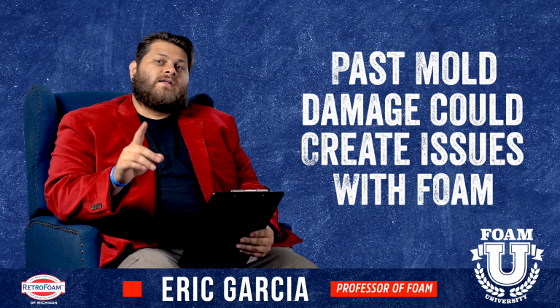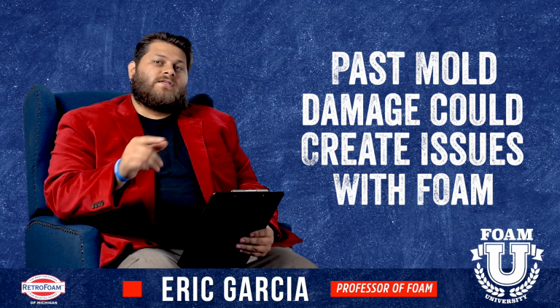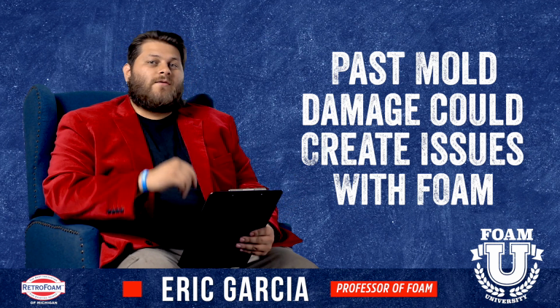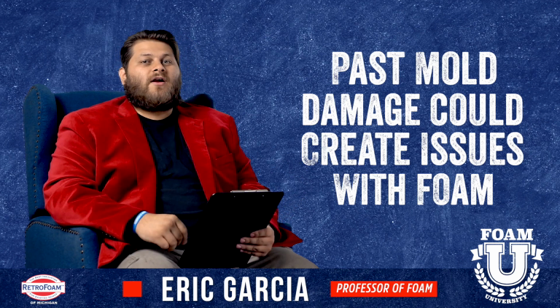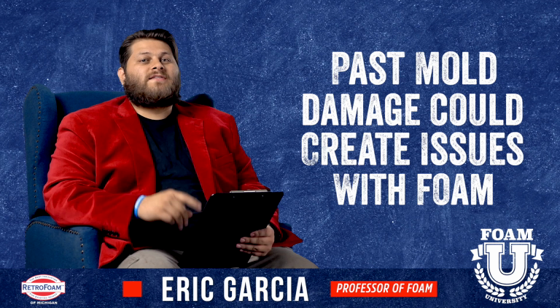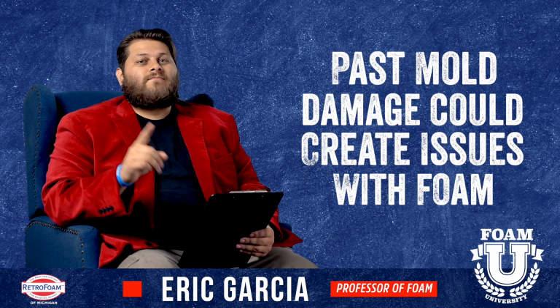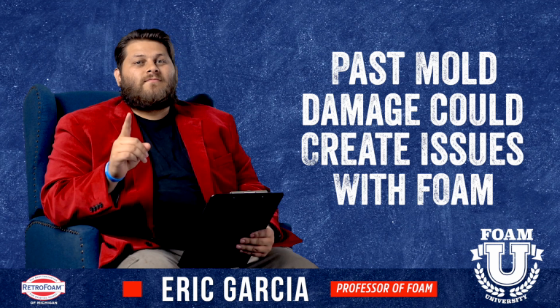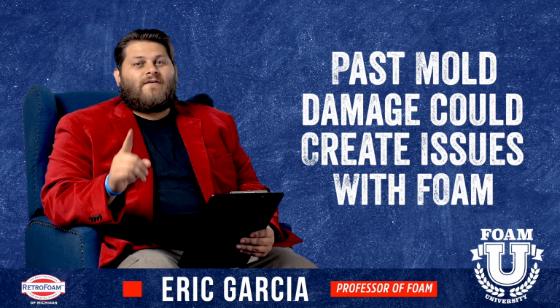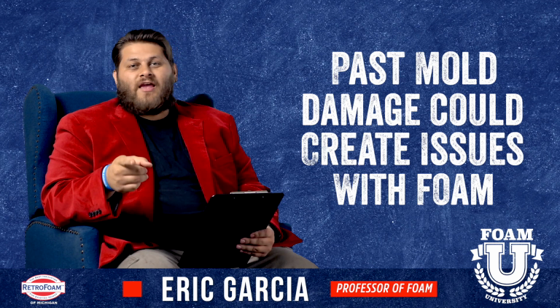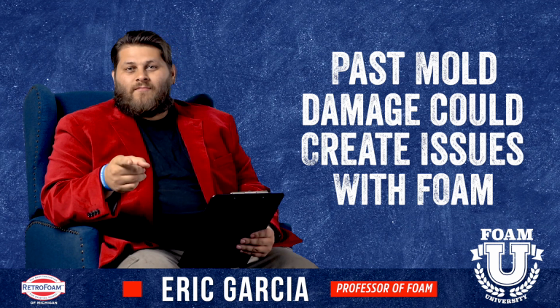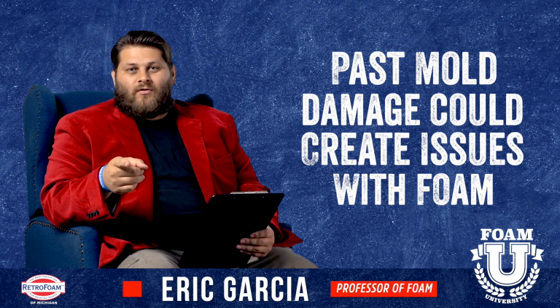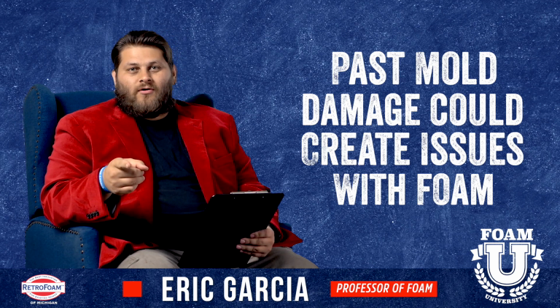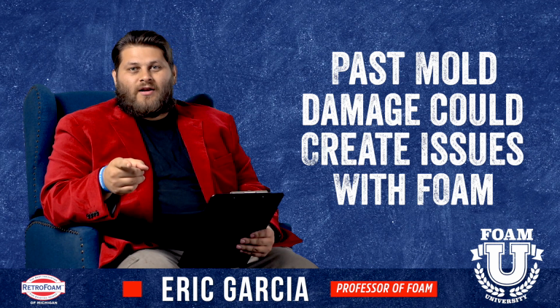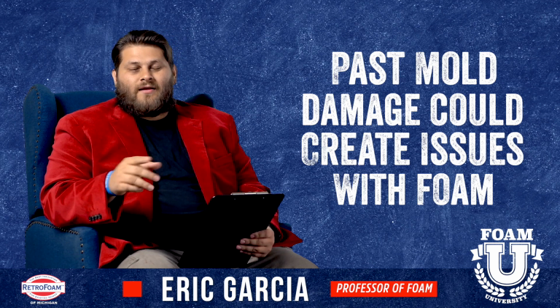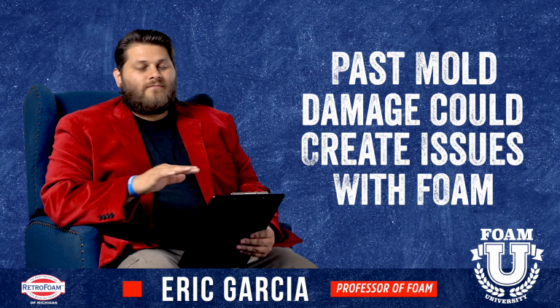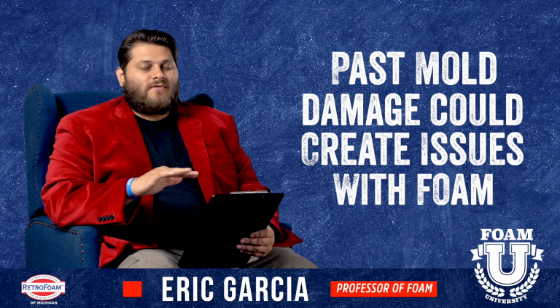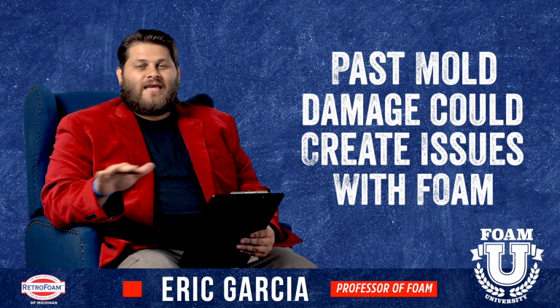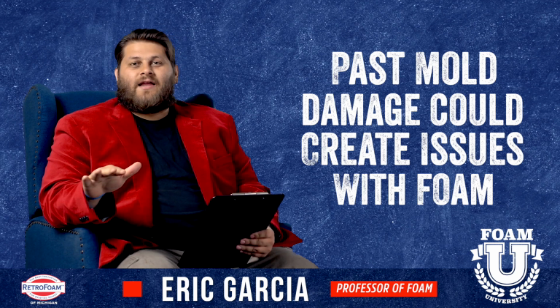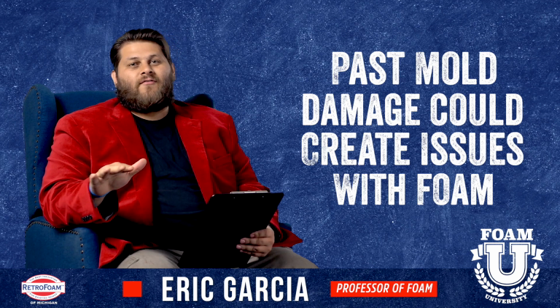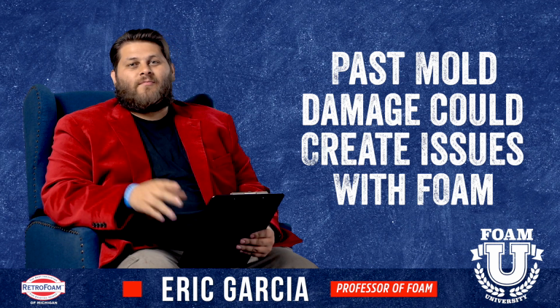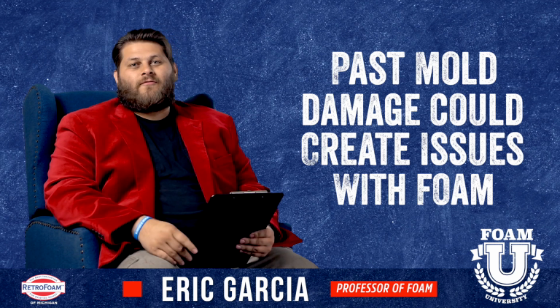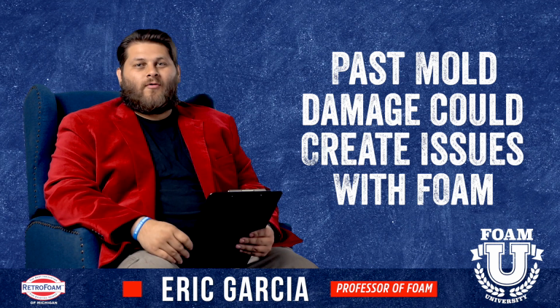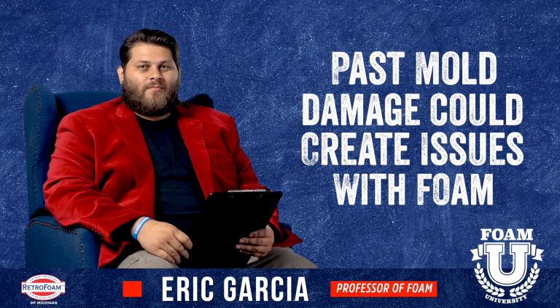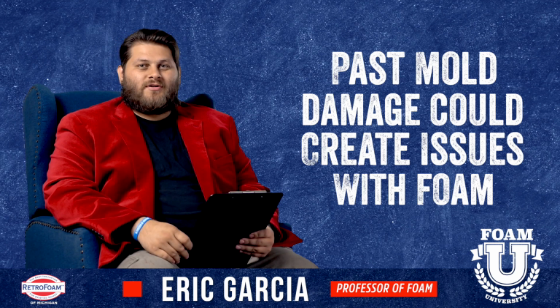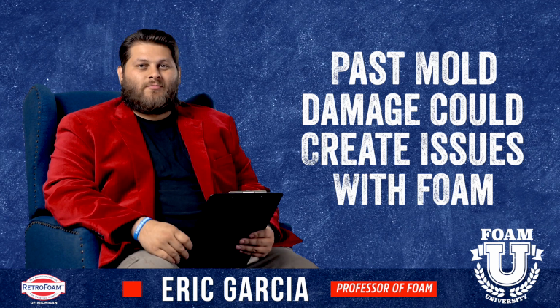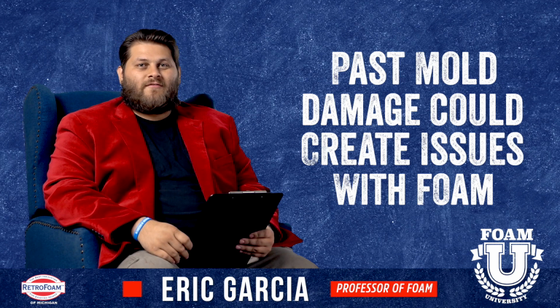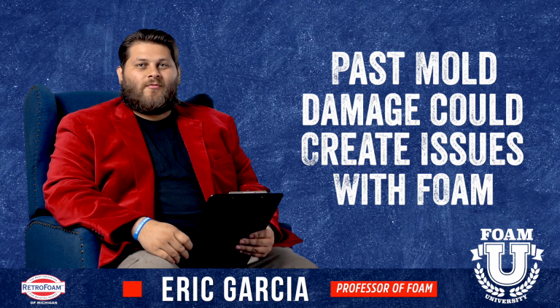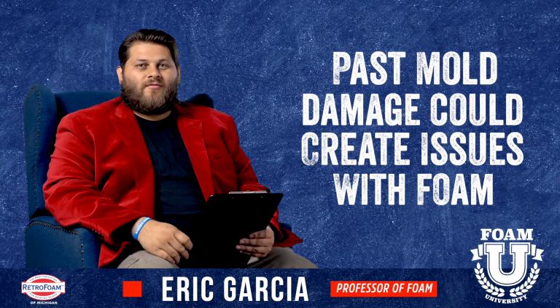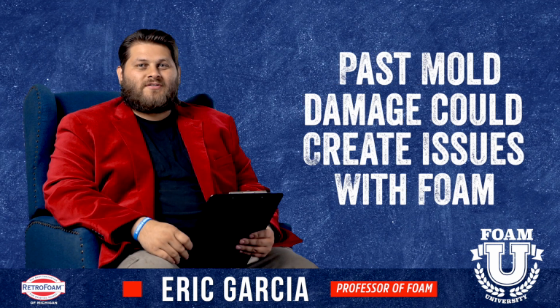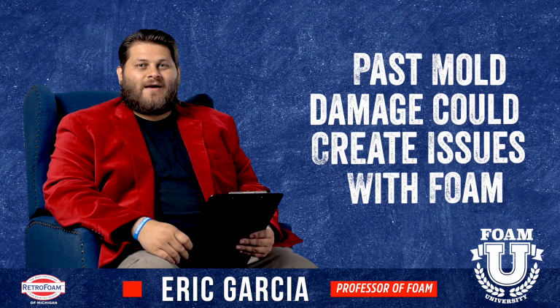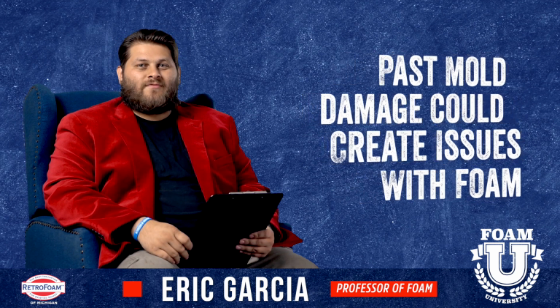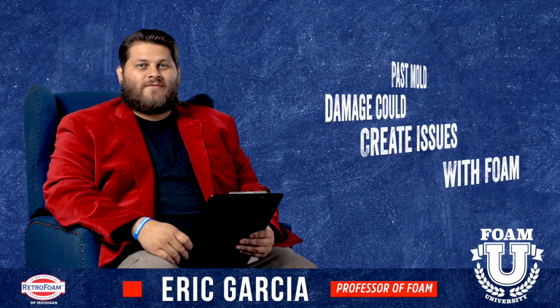To summarize: if you have mold going on, take care of it before we put spray foam over top of it.